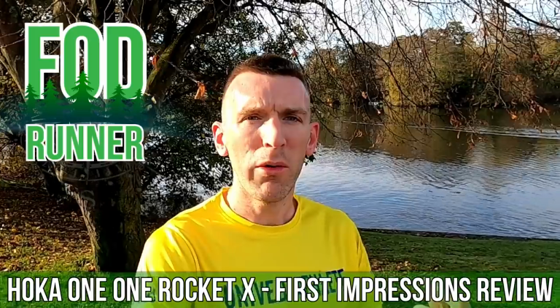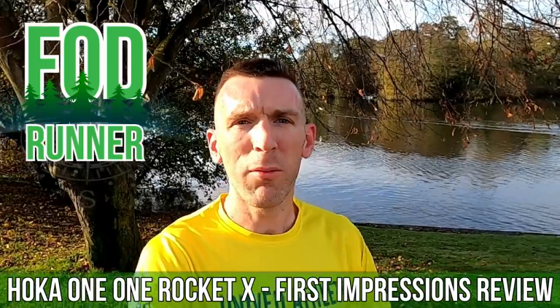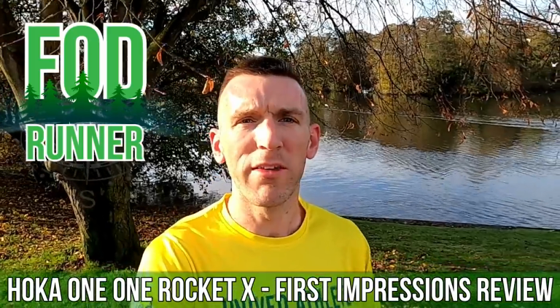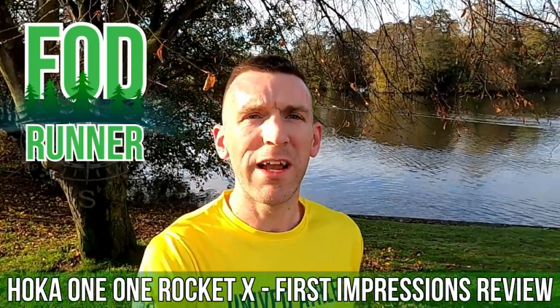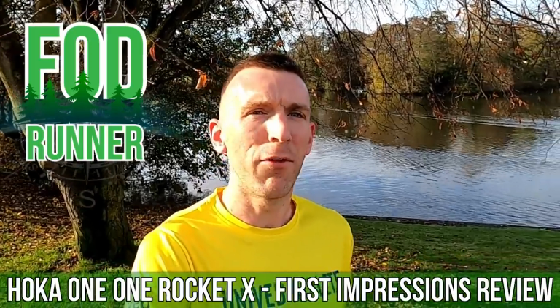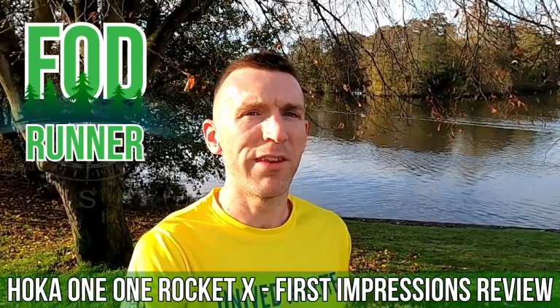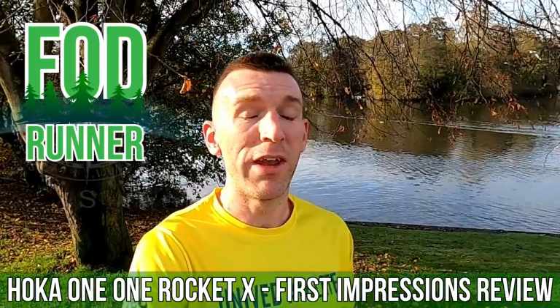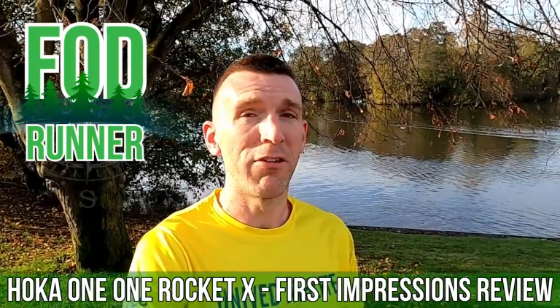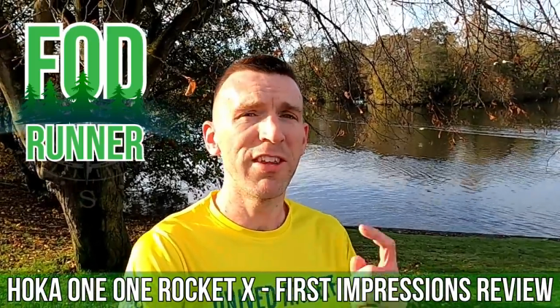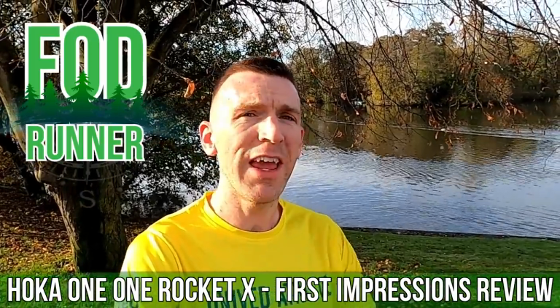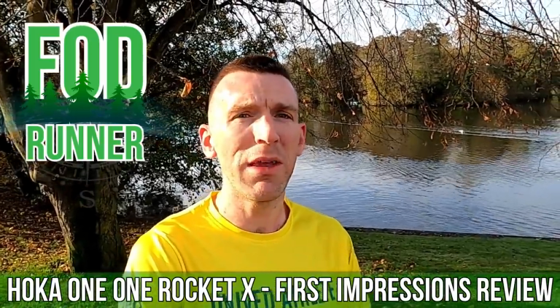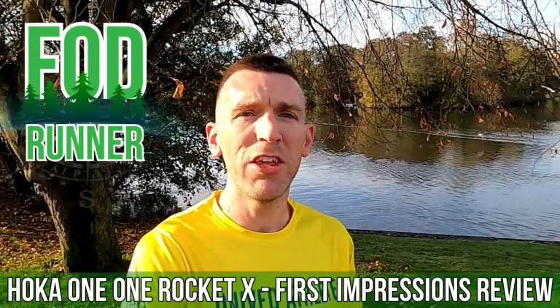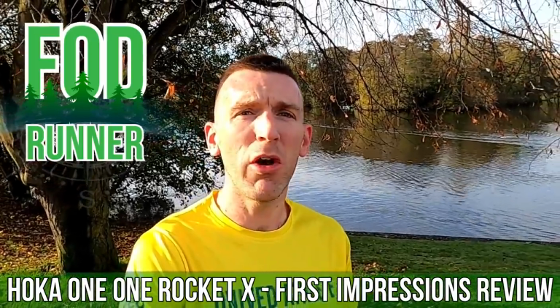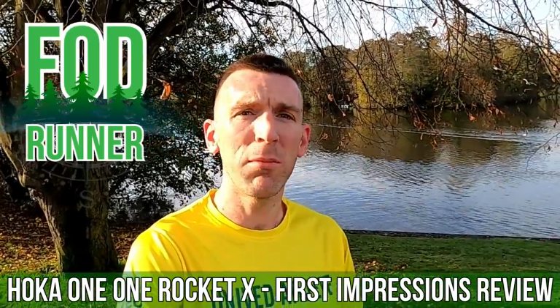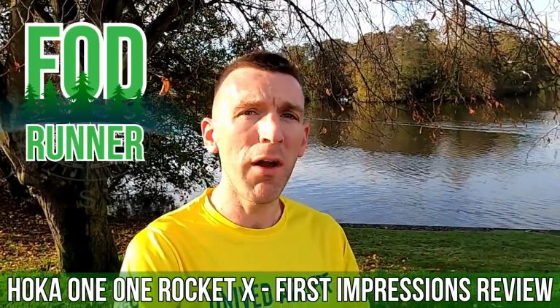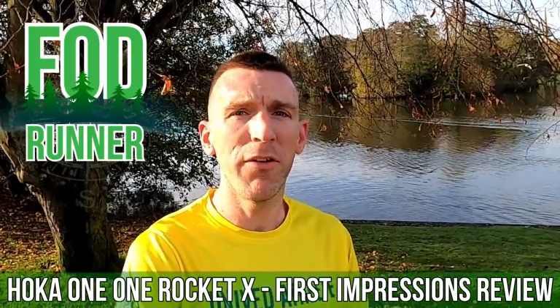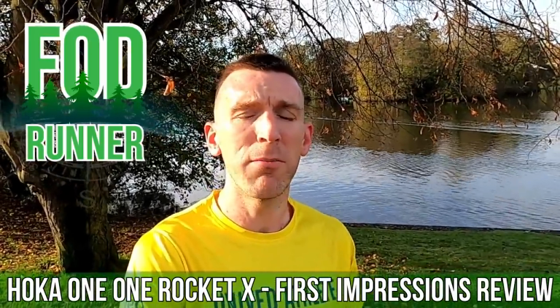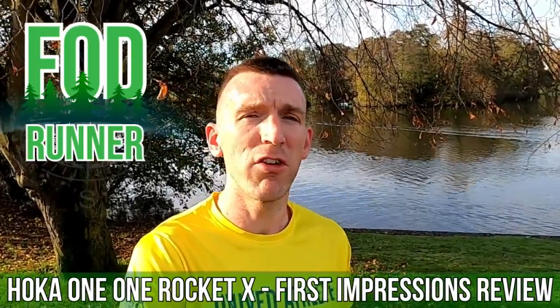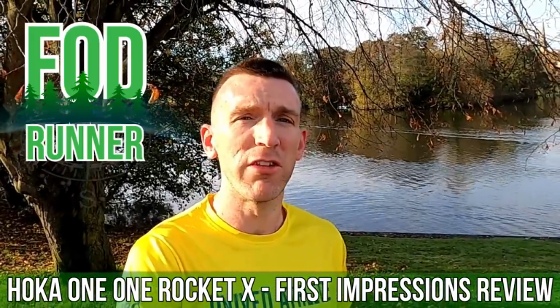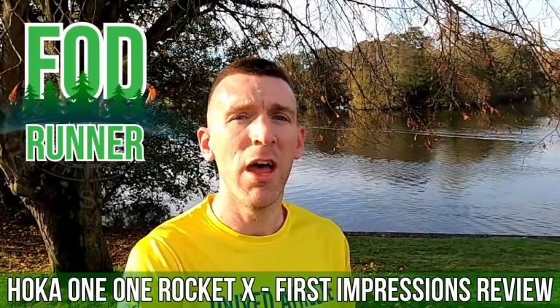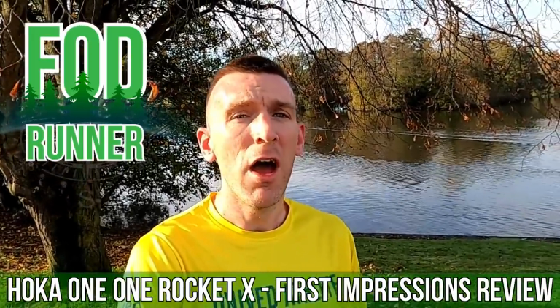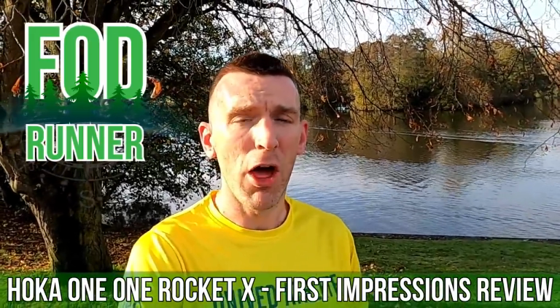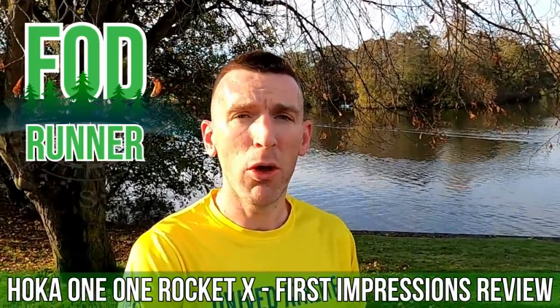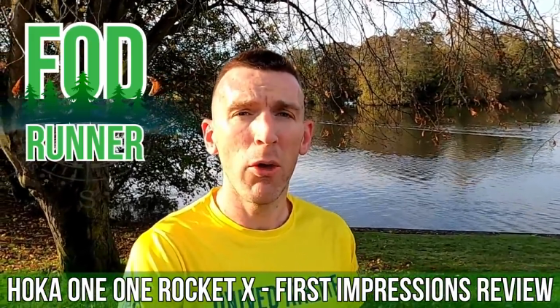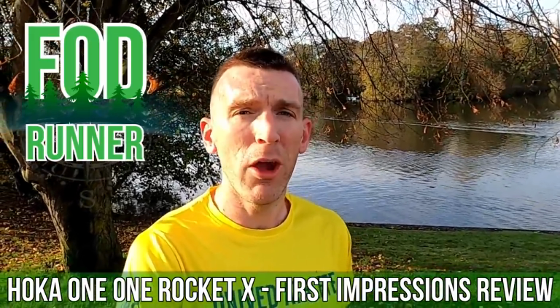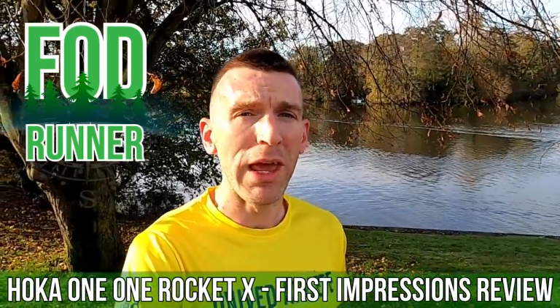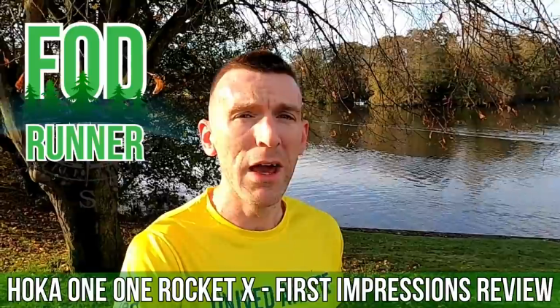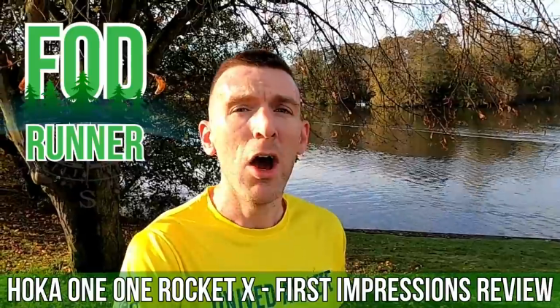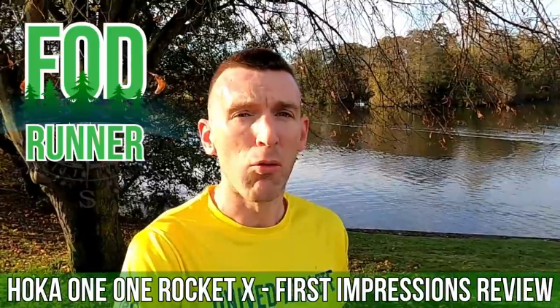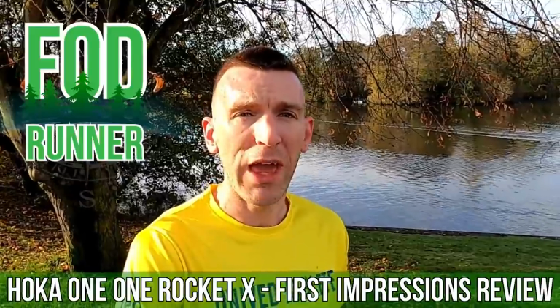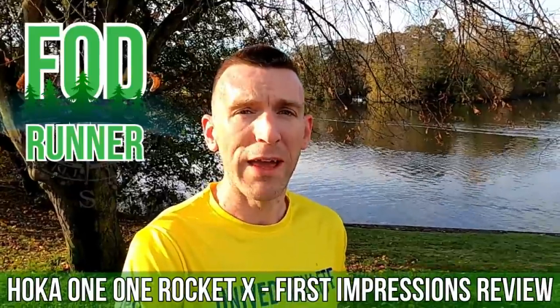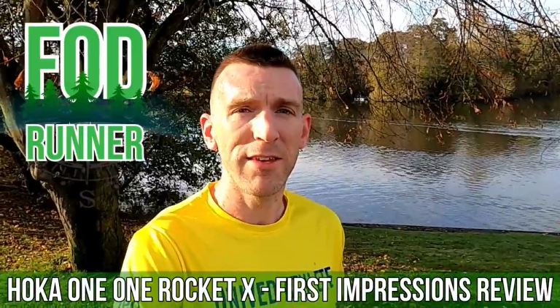What is up guys, Andy Forresteen Runner here and today I'm giving you guys my first impressions of the Hoka One One Rocket X.